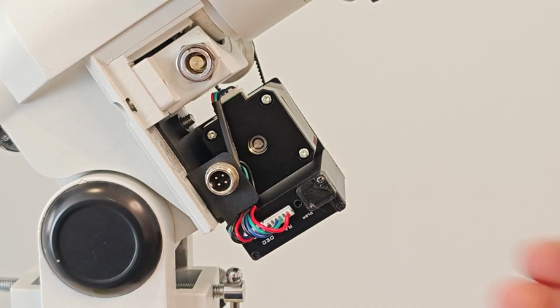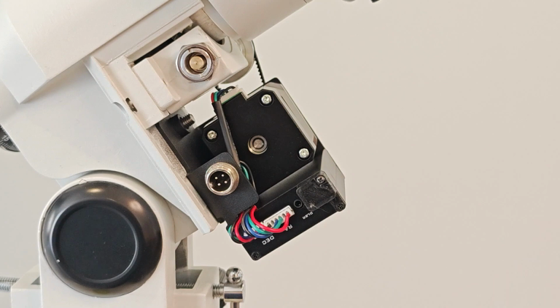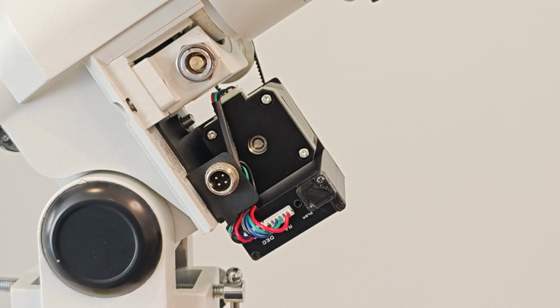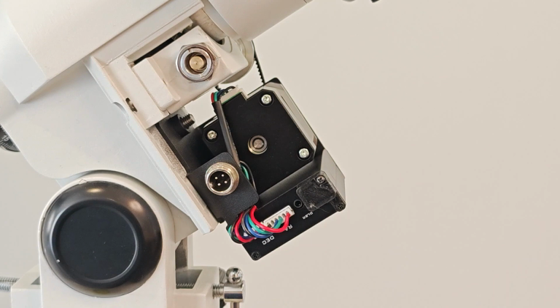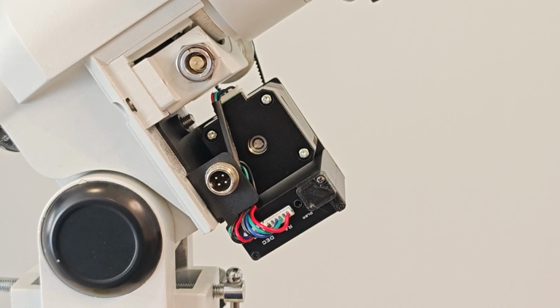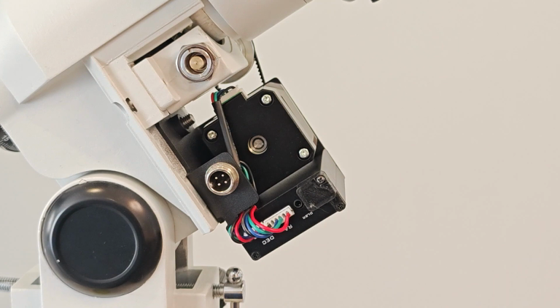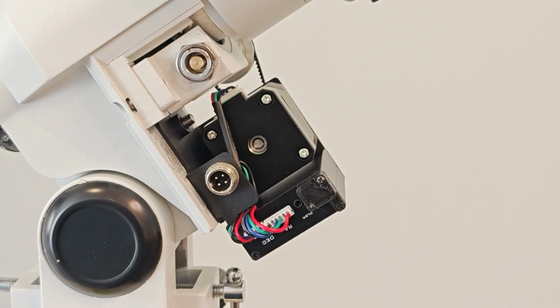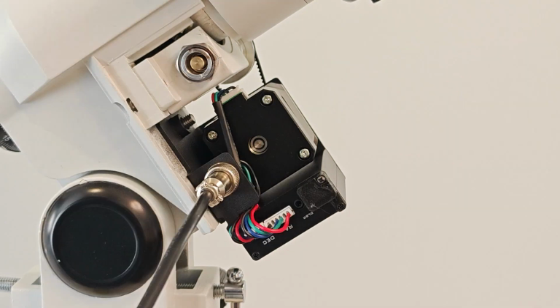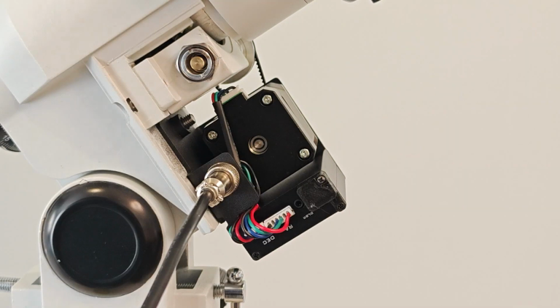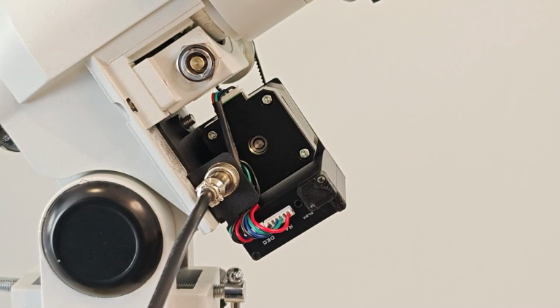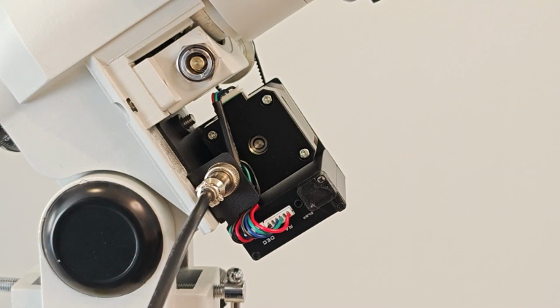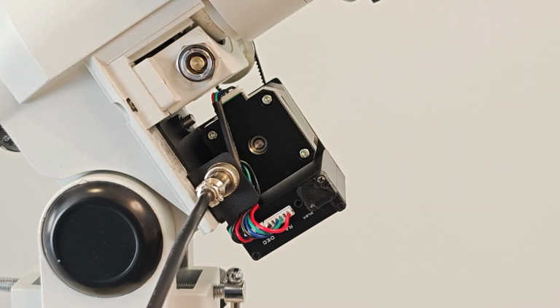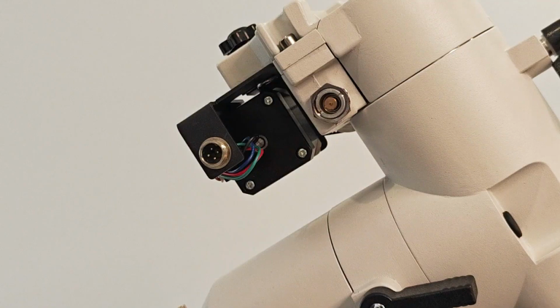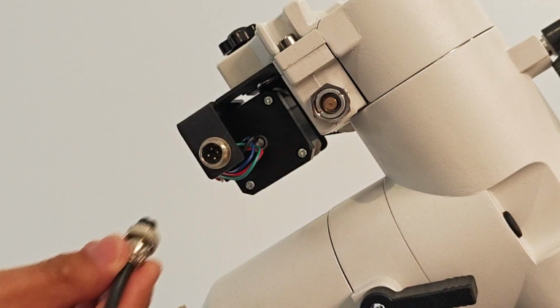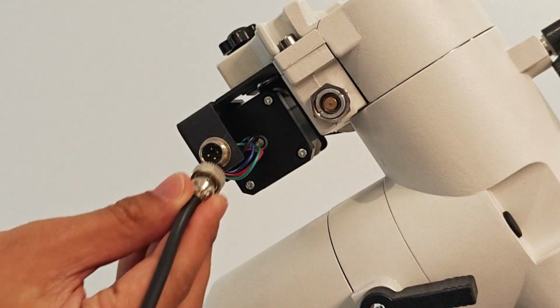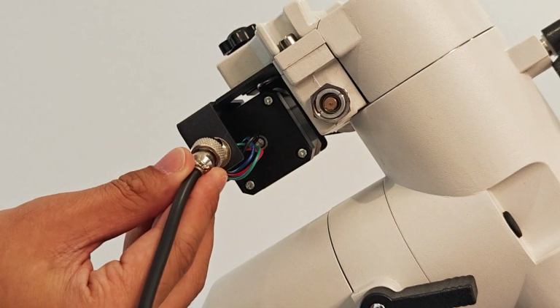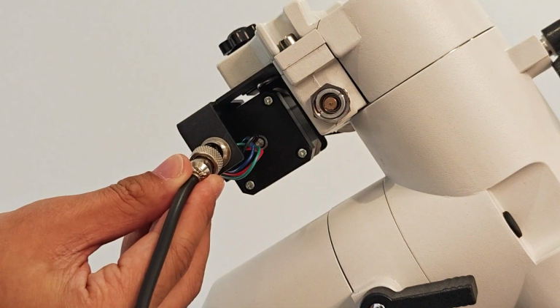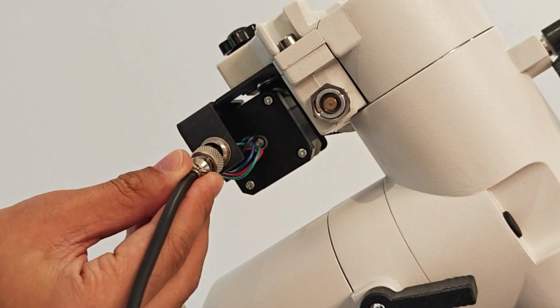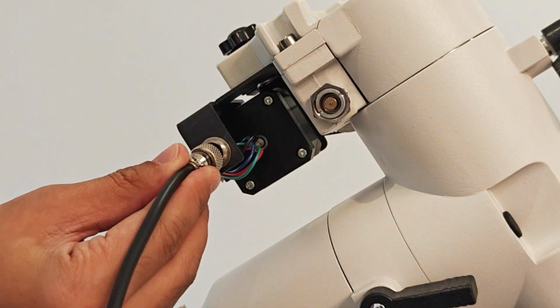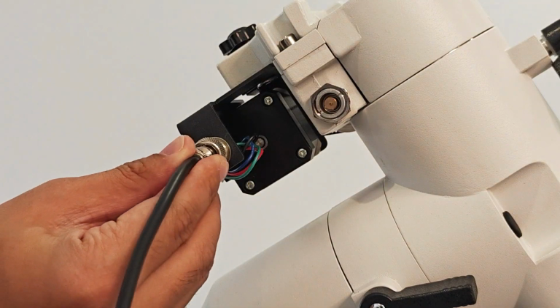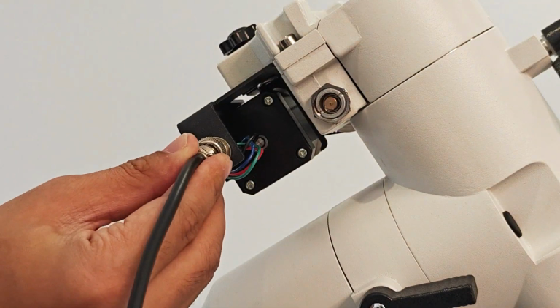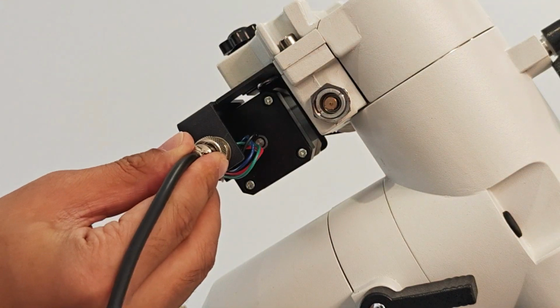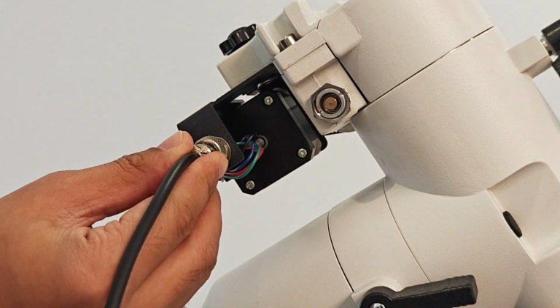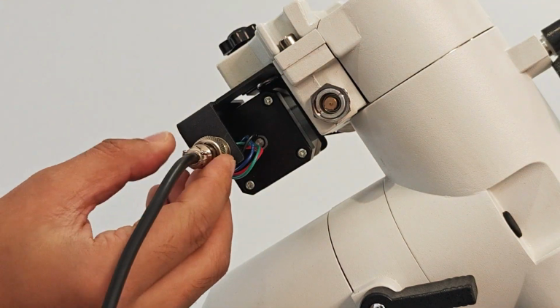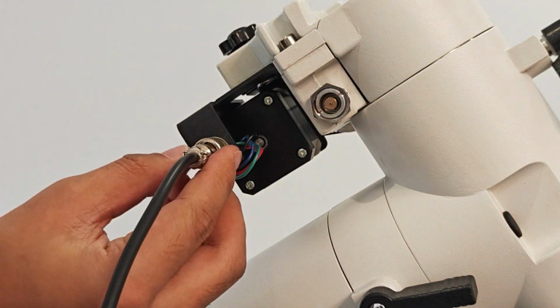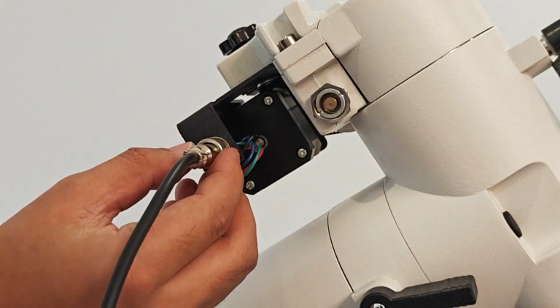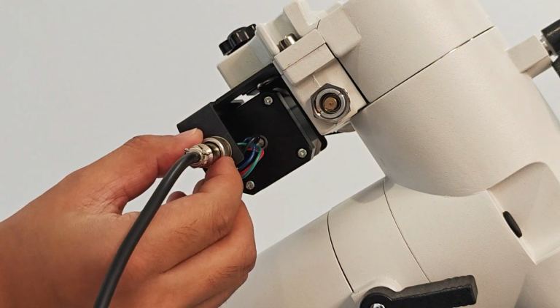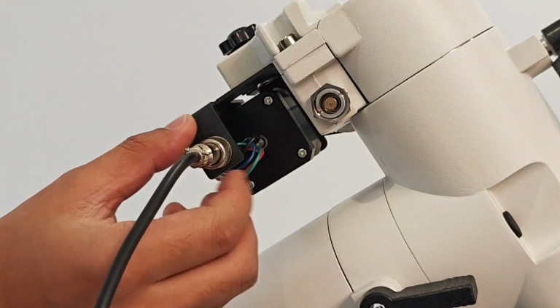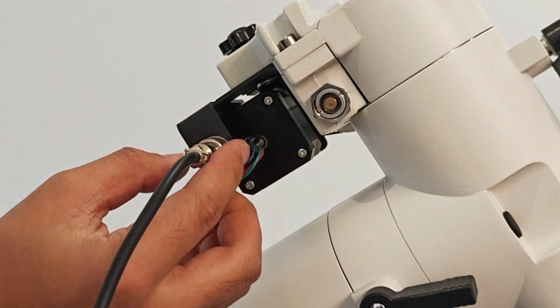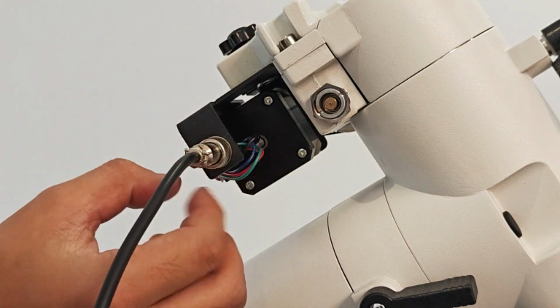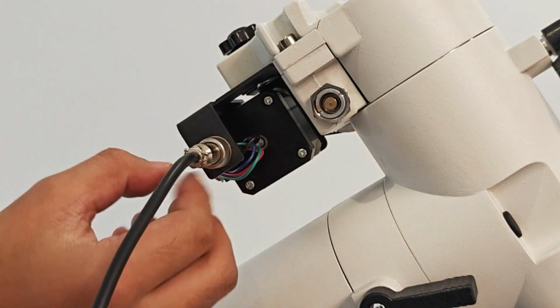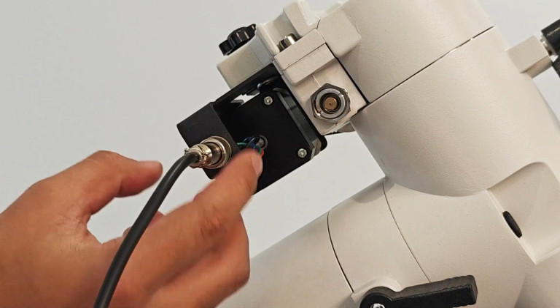Finally, use an aviation connector to connect the two motors. The kit is now installed.